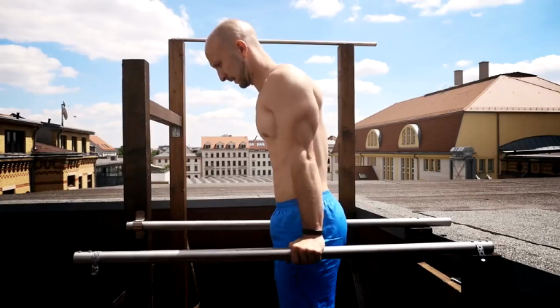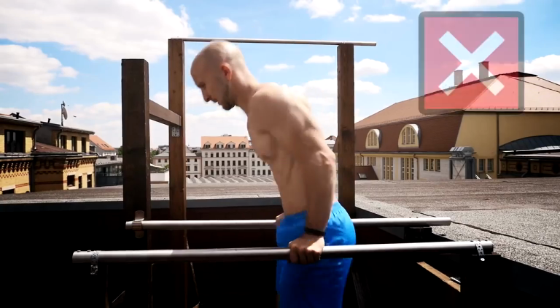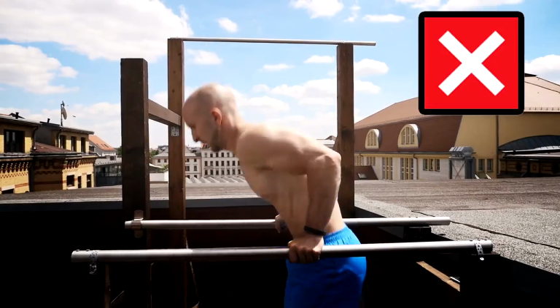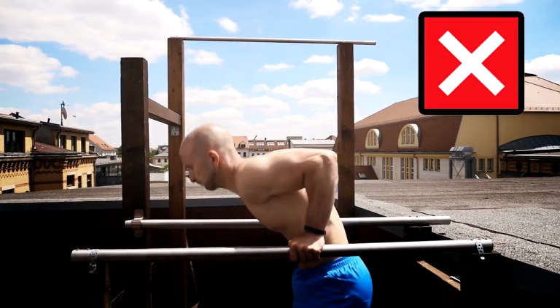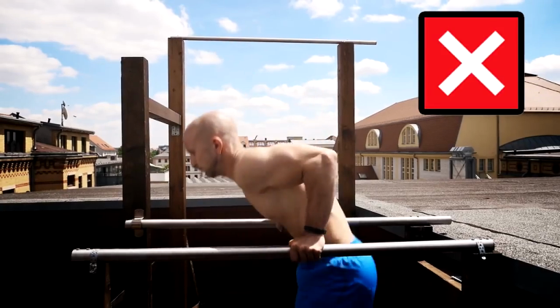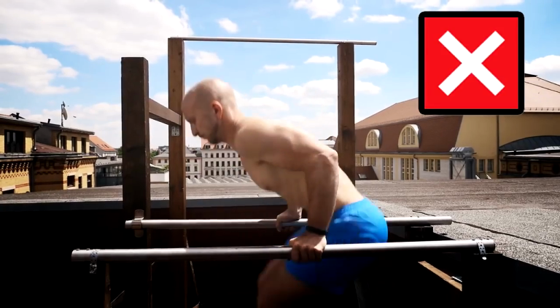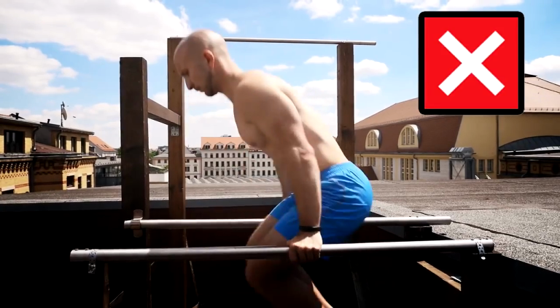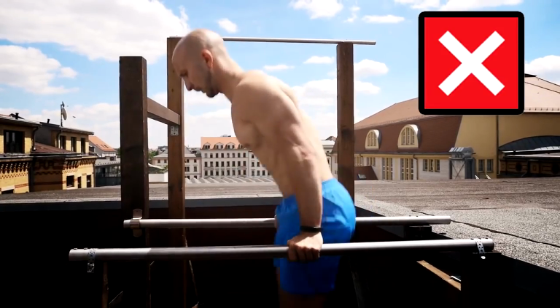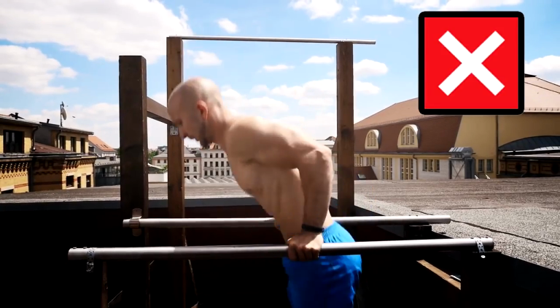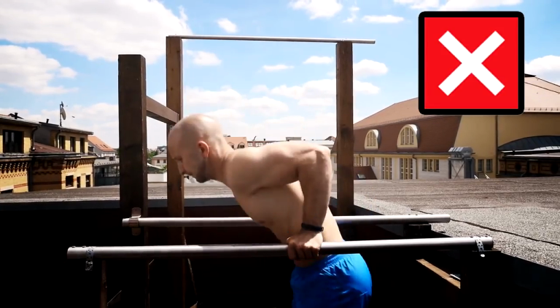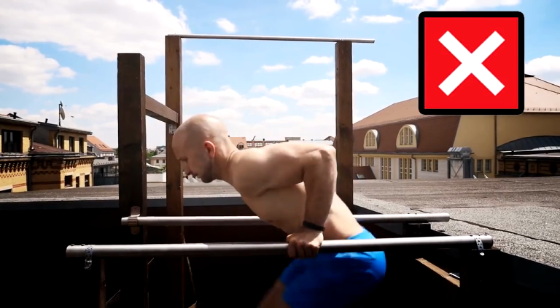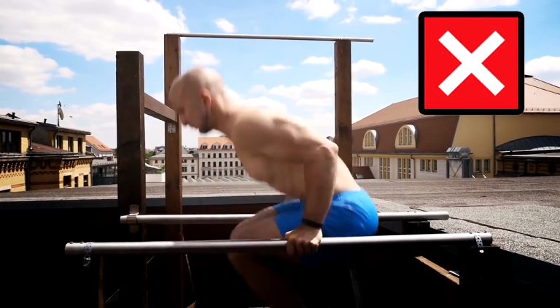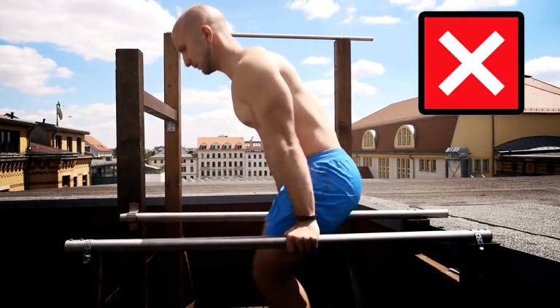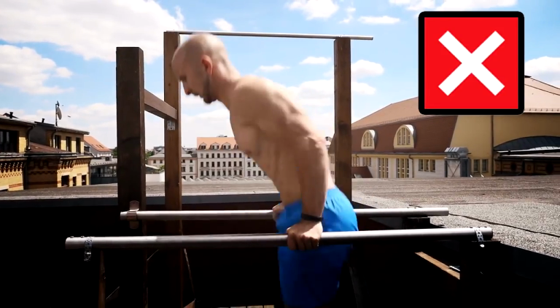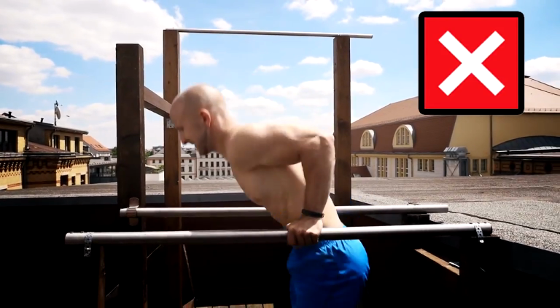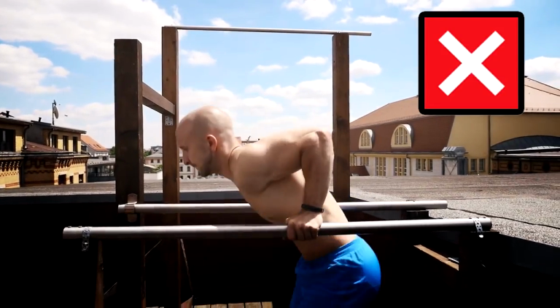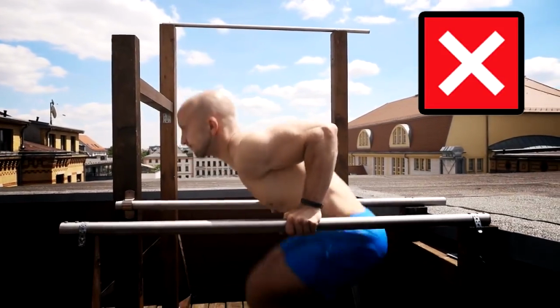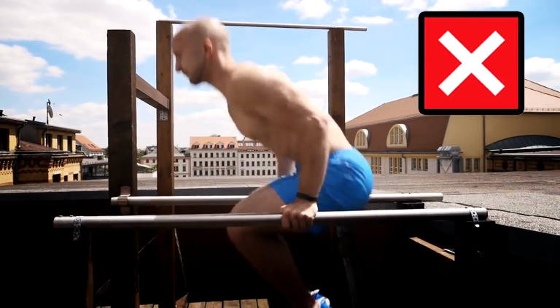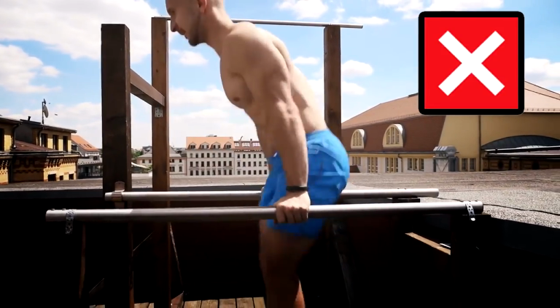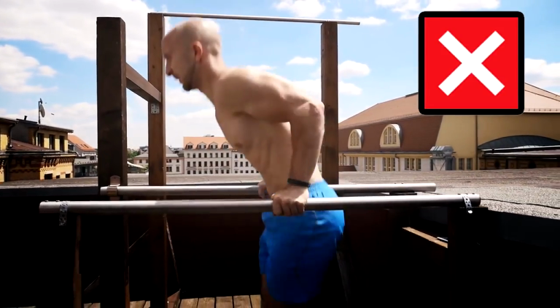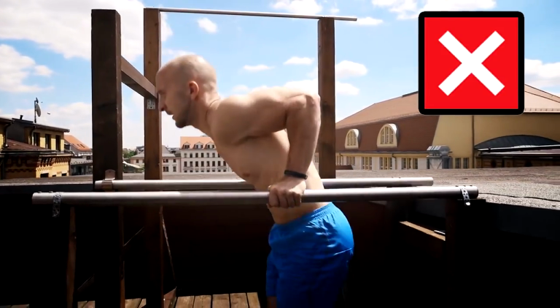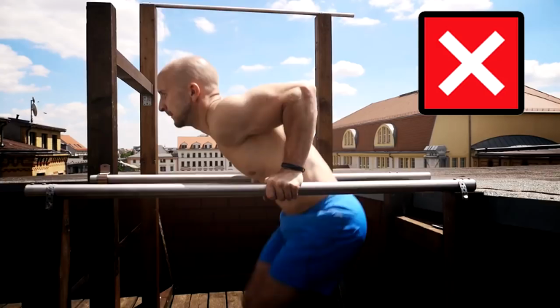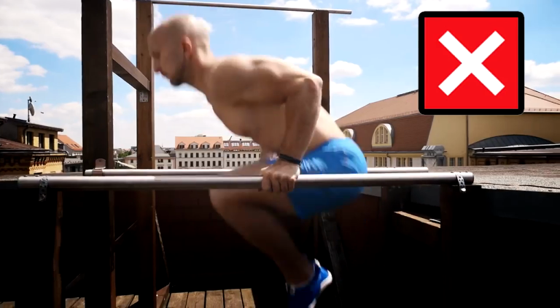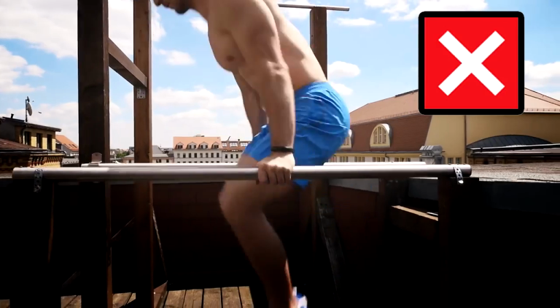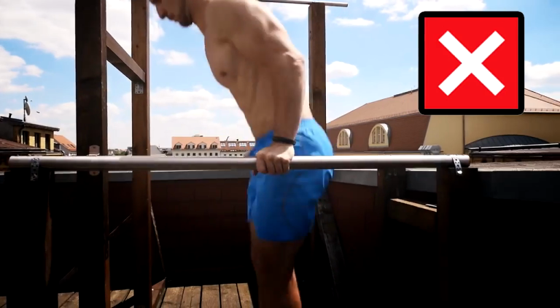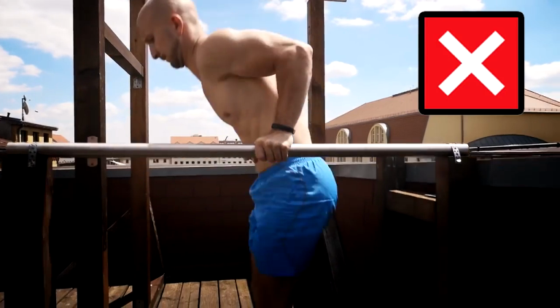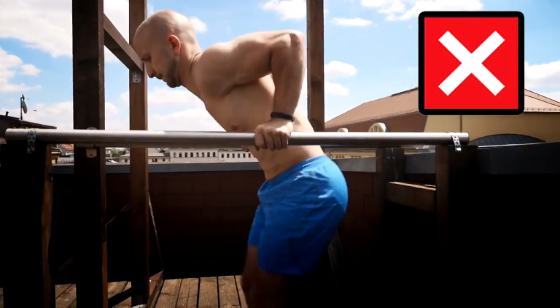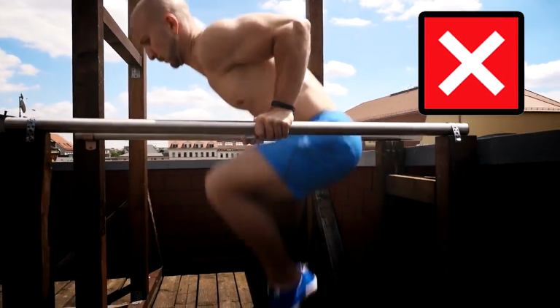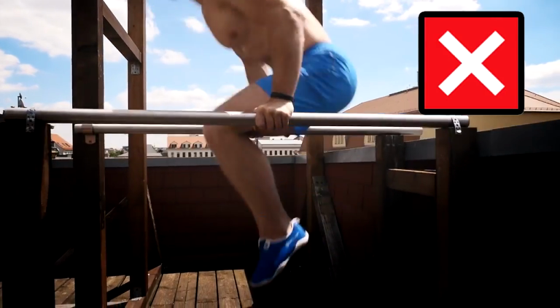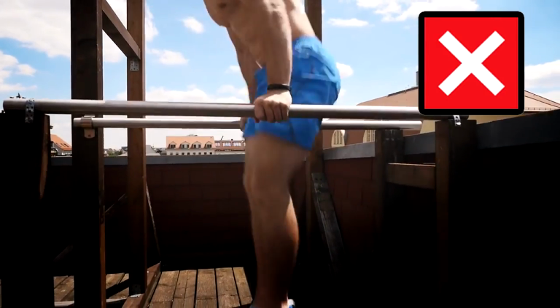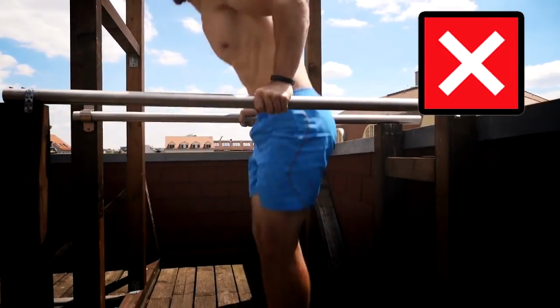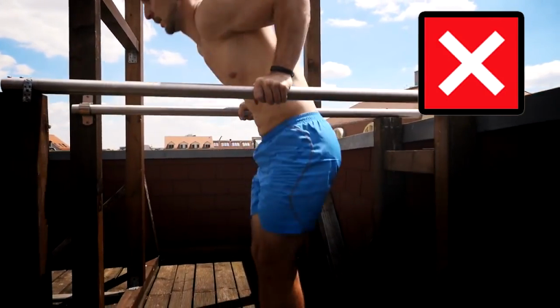The last mistake is any kind of kipping and swinging. Use strength for your dips, not momentum.